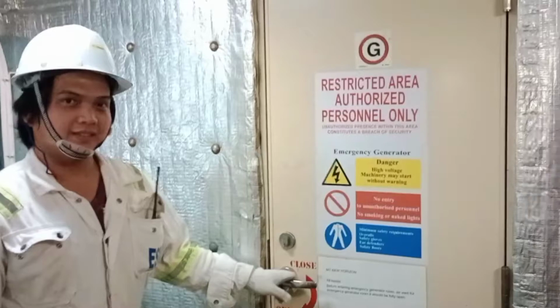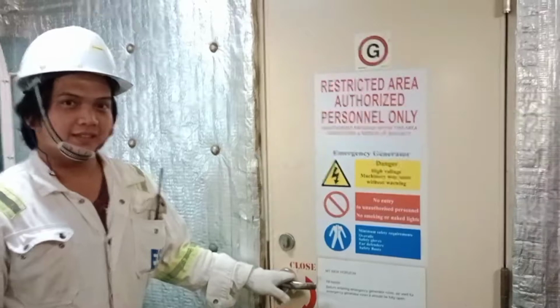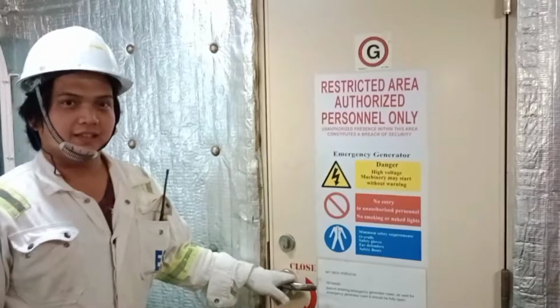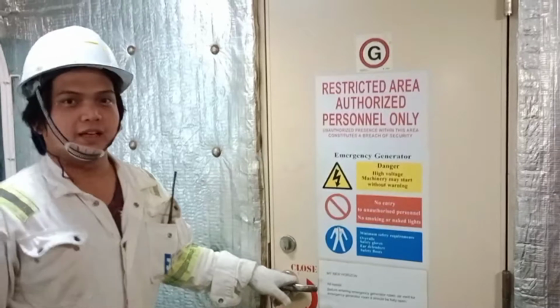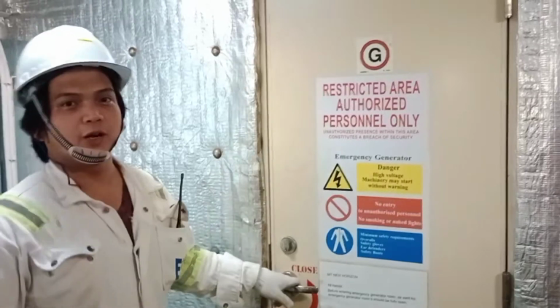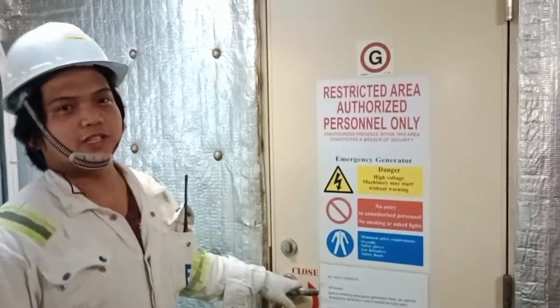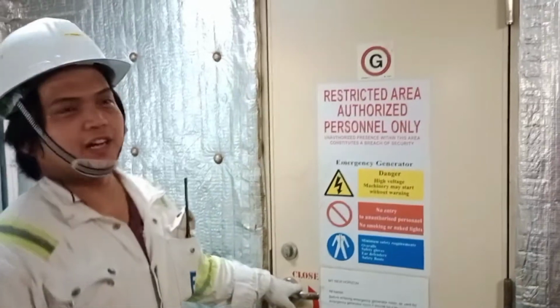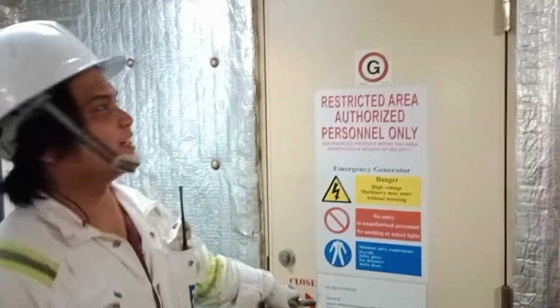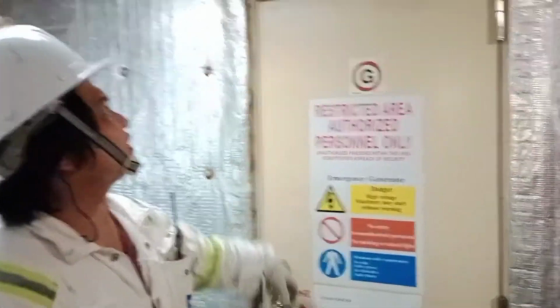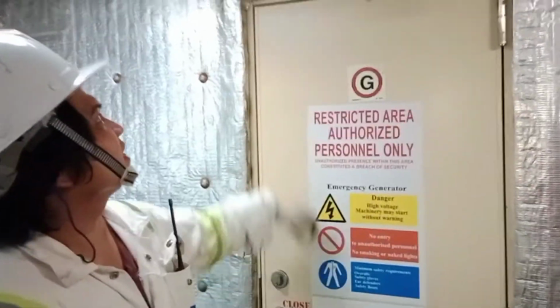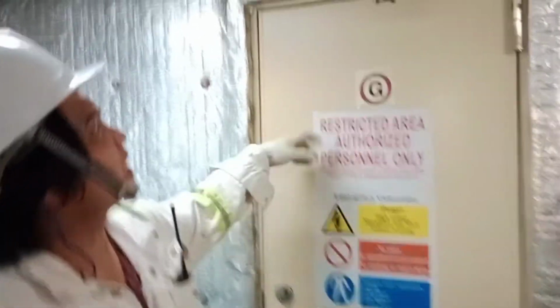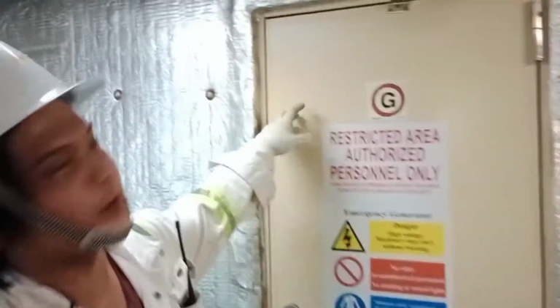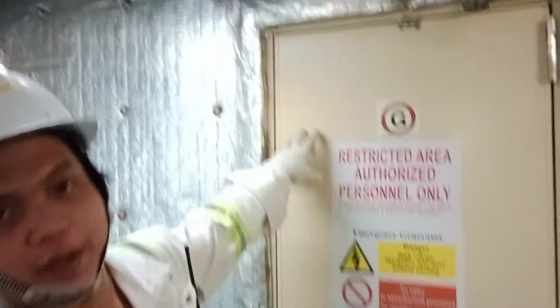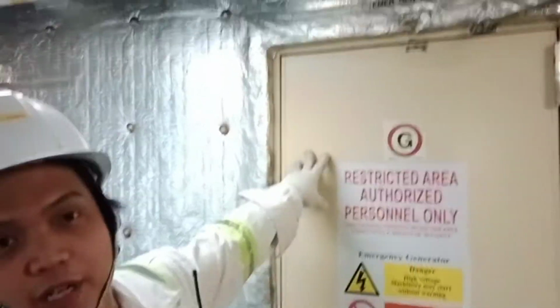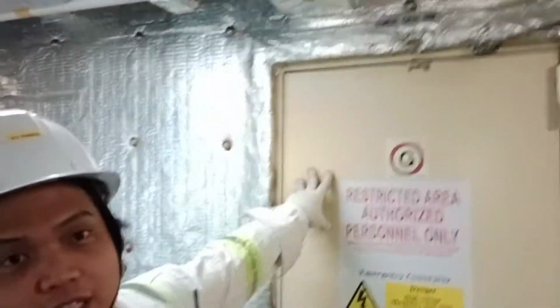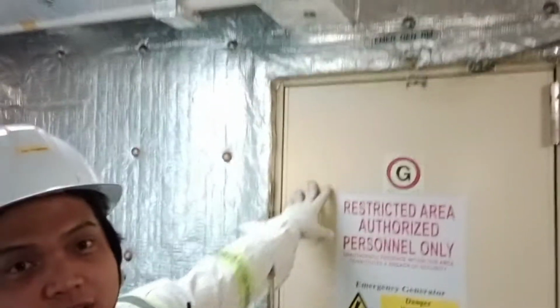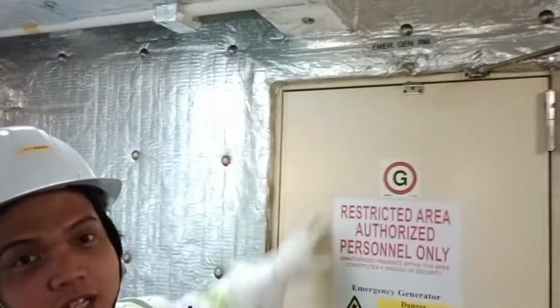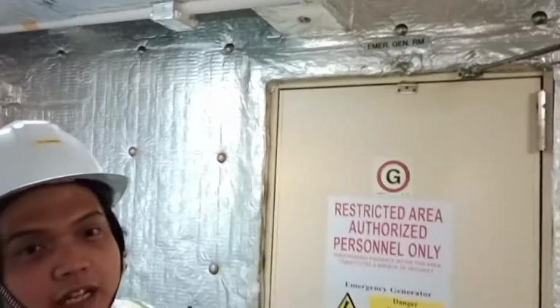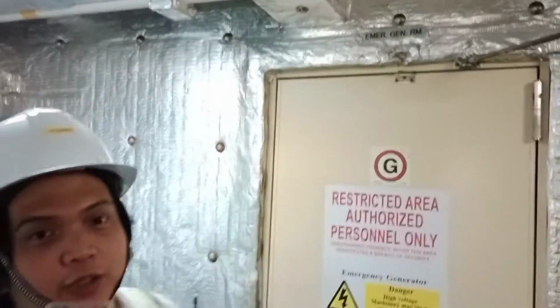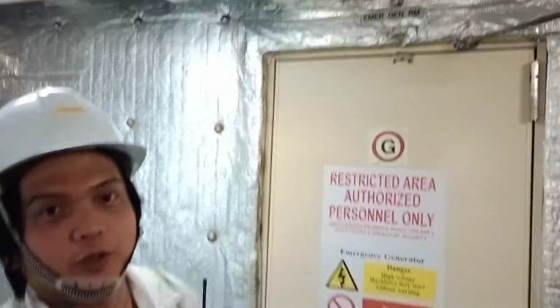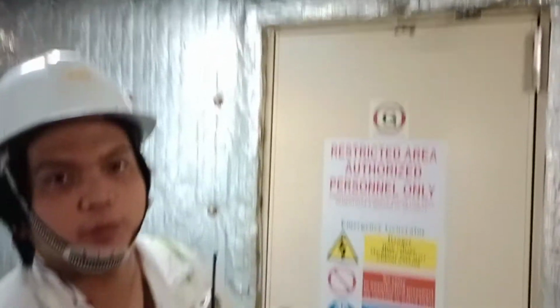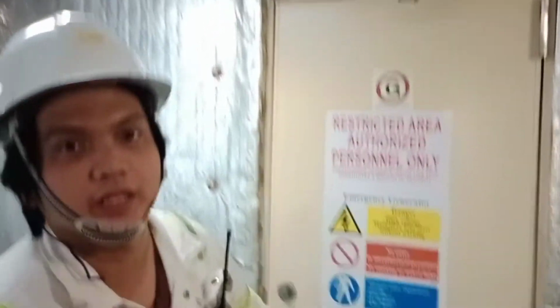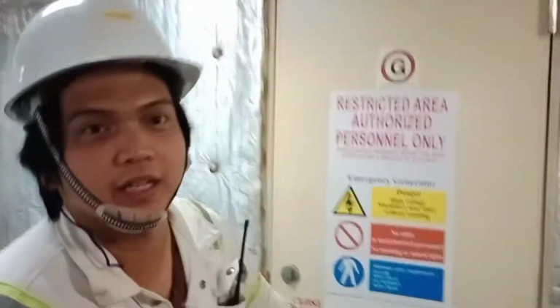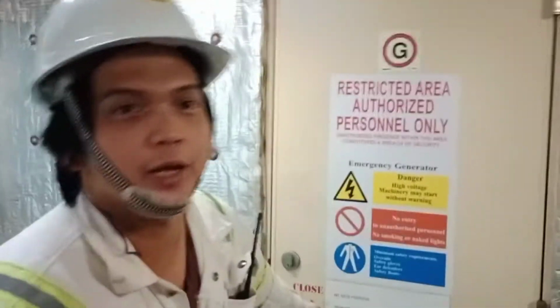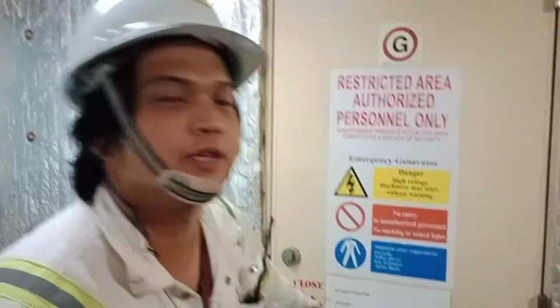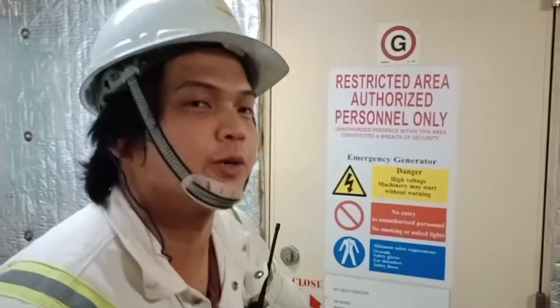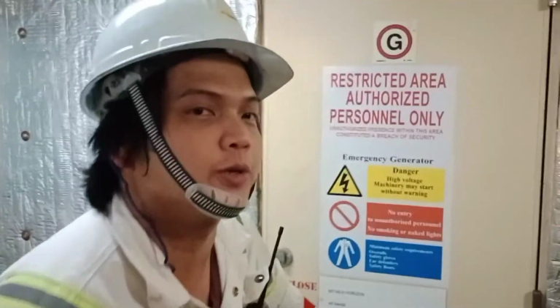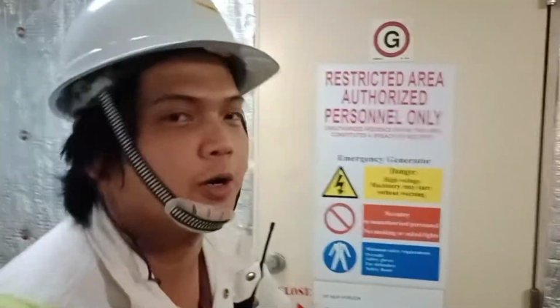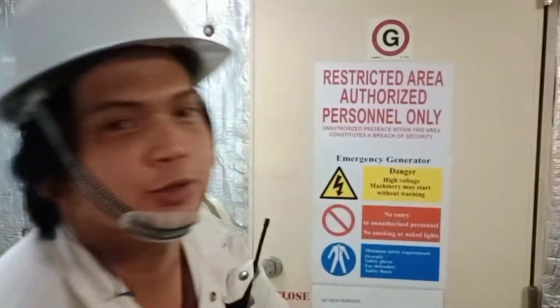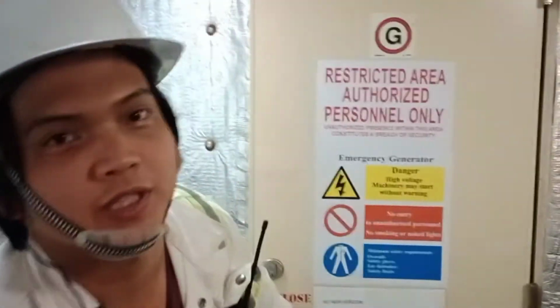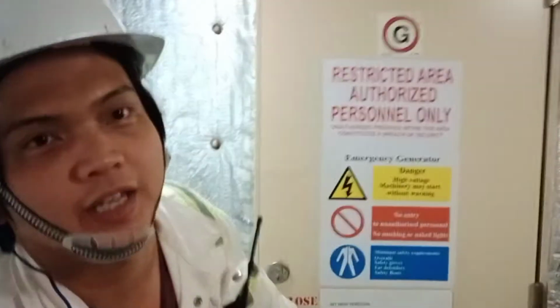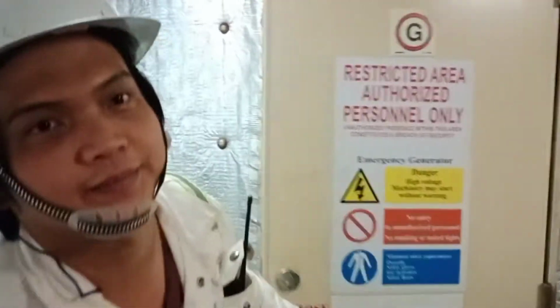Hello sir, this is our emergency generator room and I will show you how to start it.